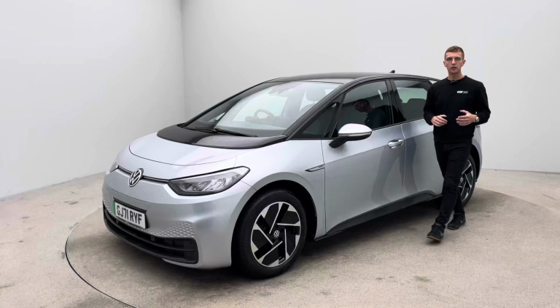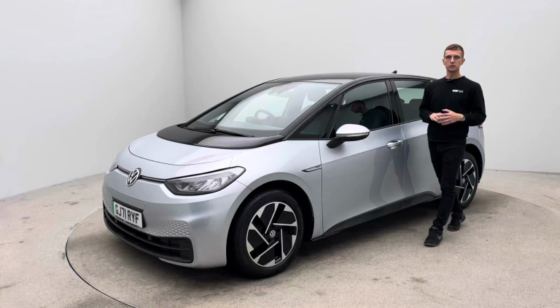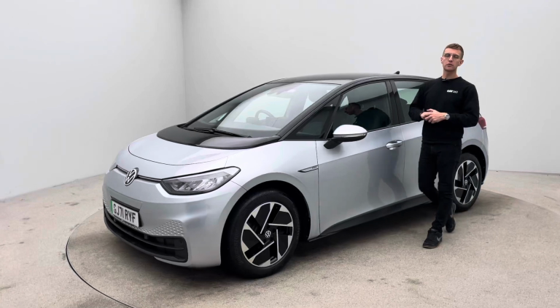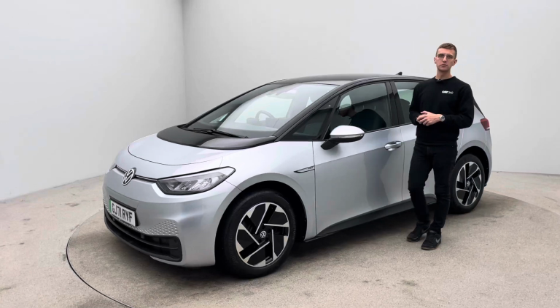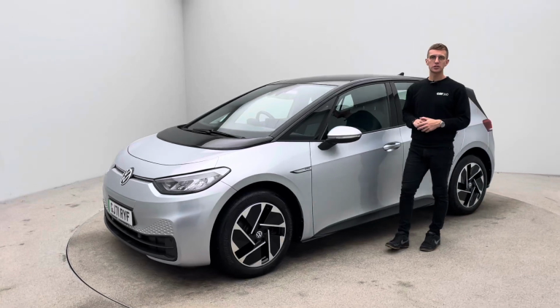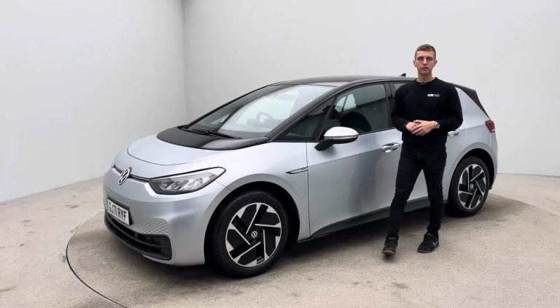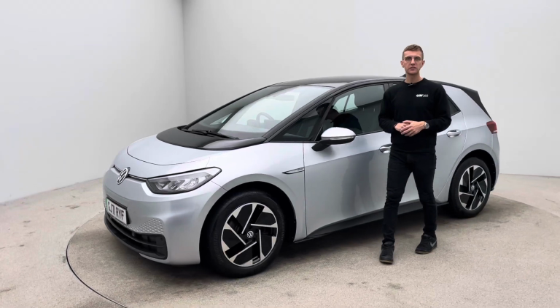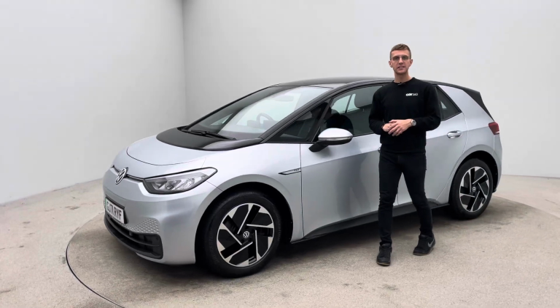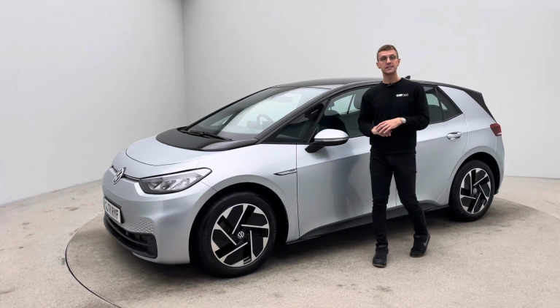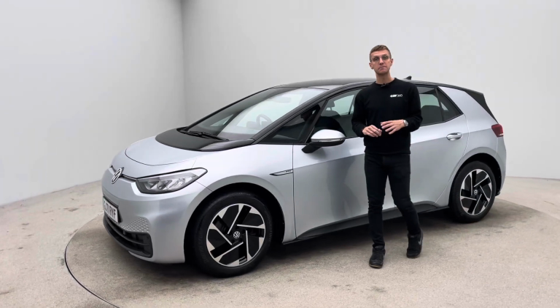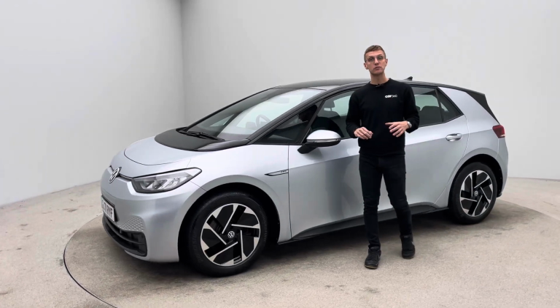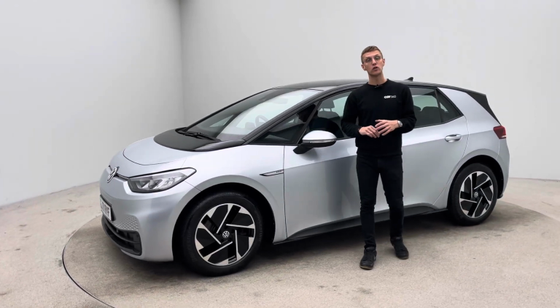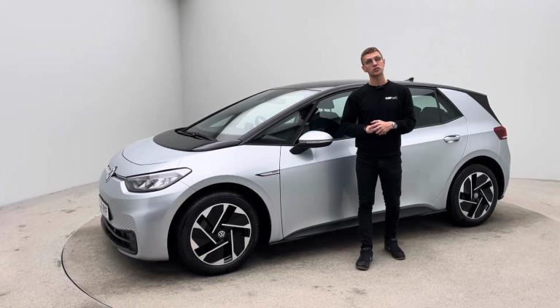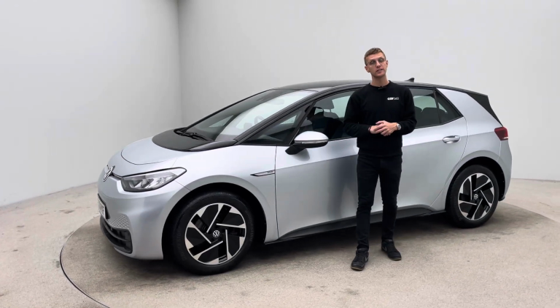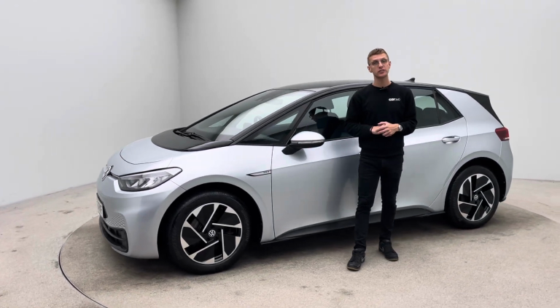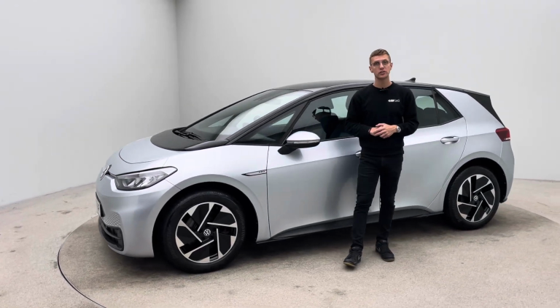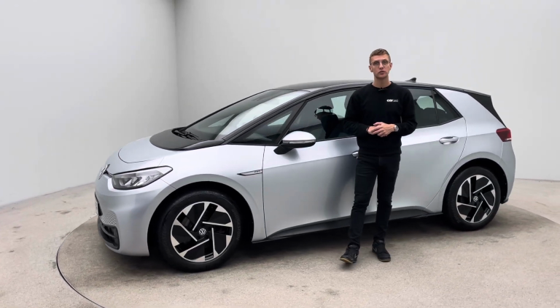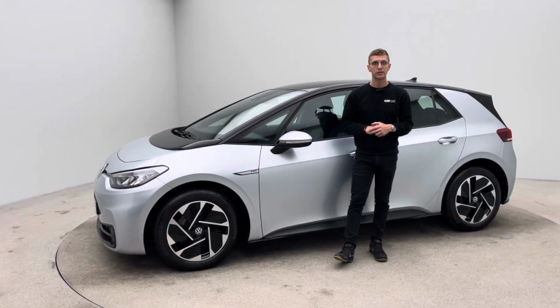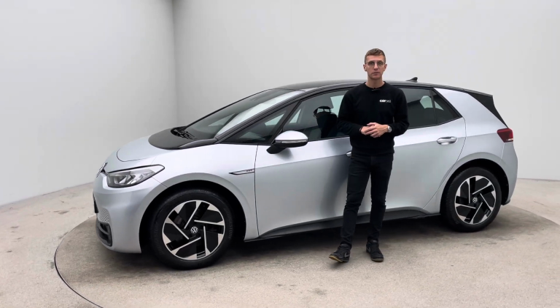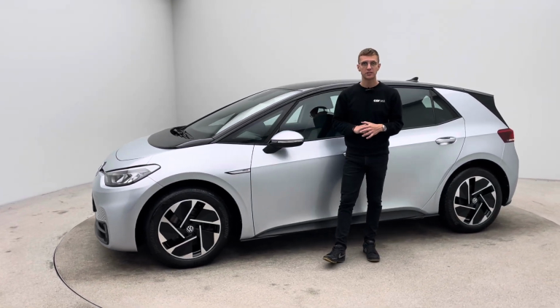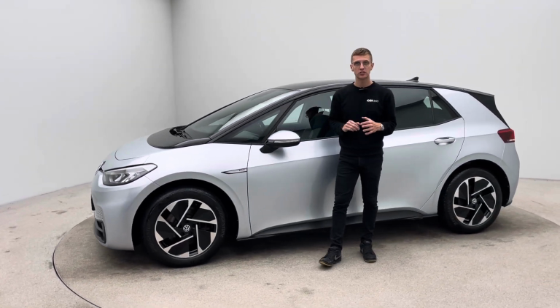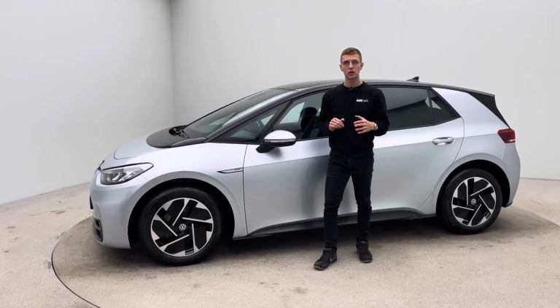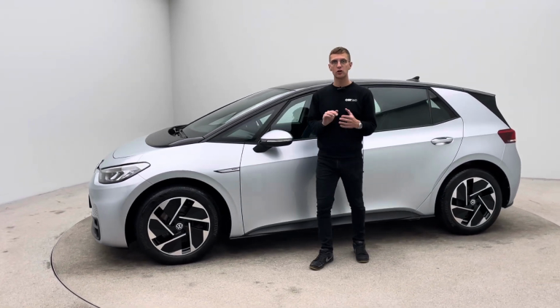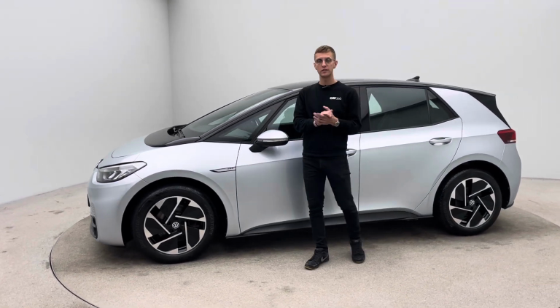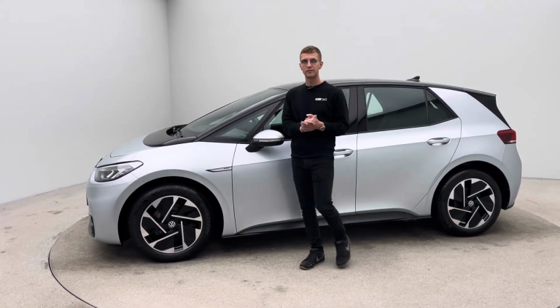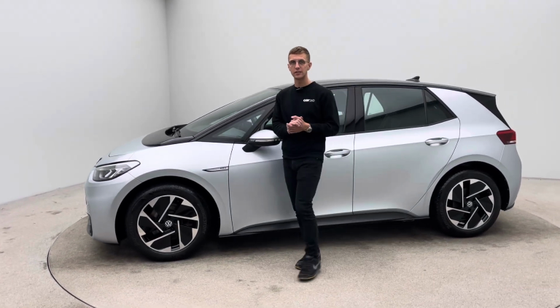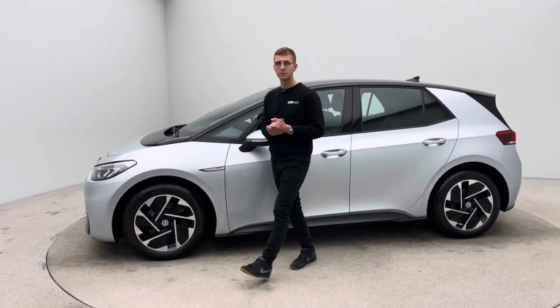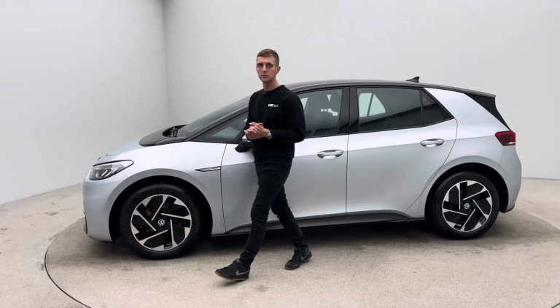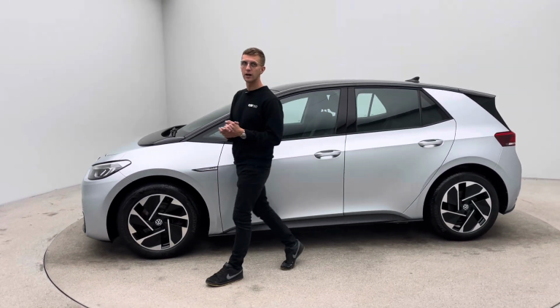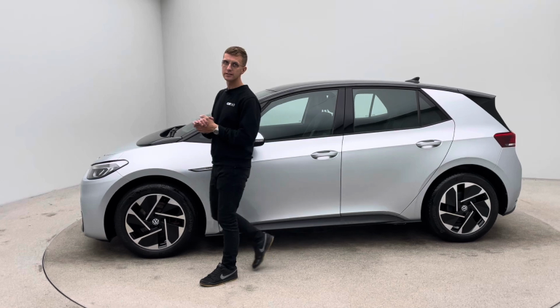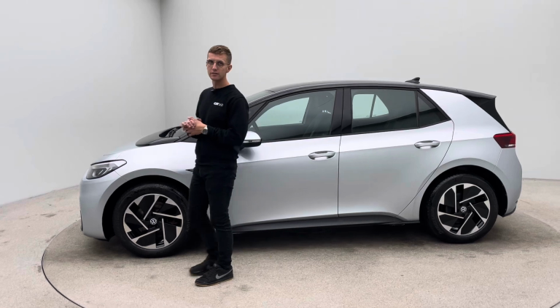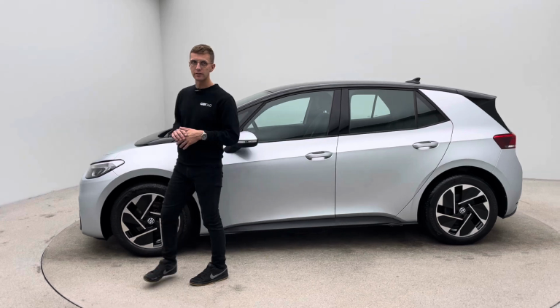Hello and welcome to Car360. My name is Ross and this is a short video presentation on our lovely VW ID.3.